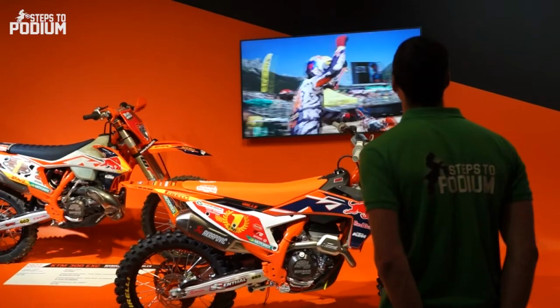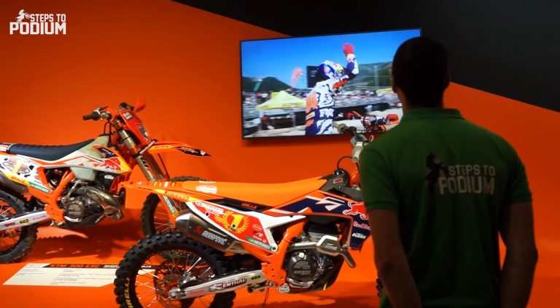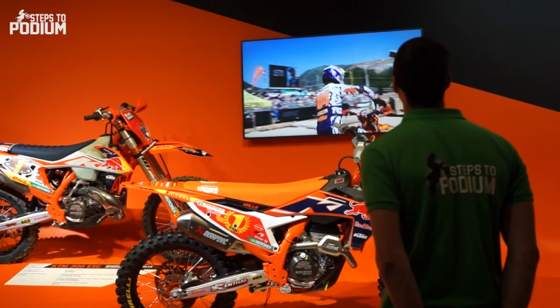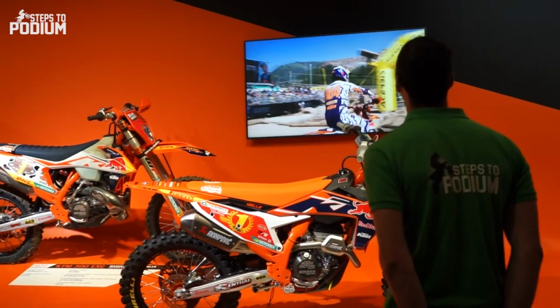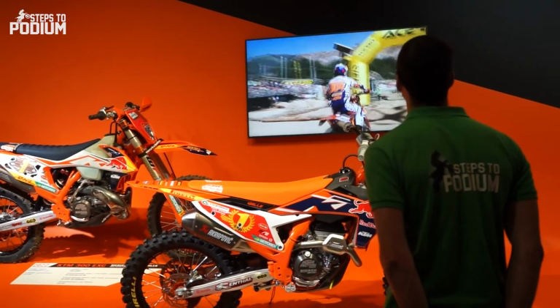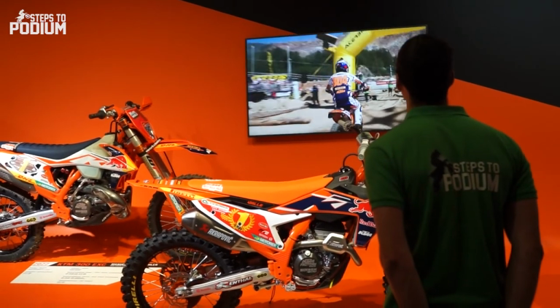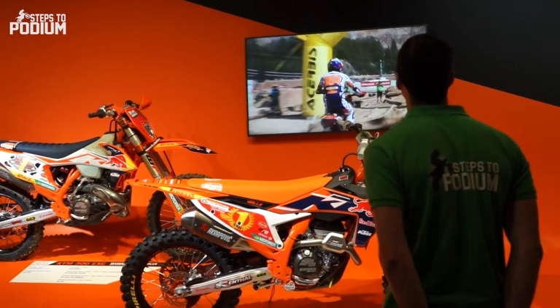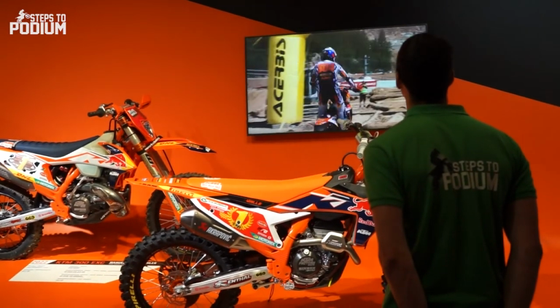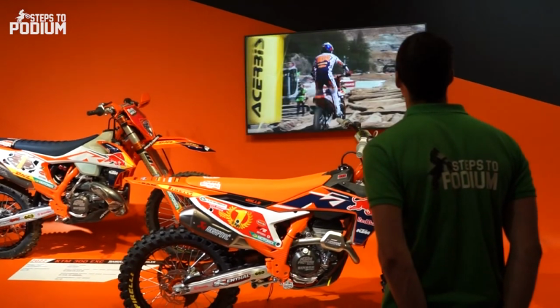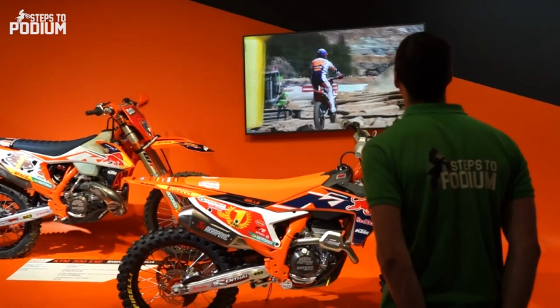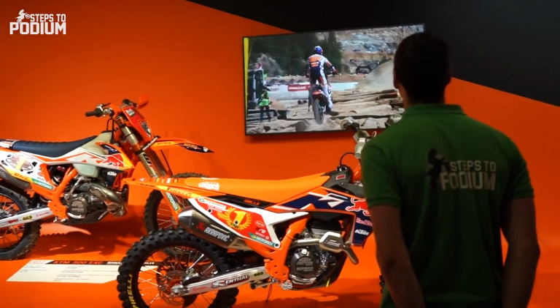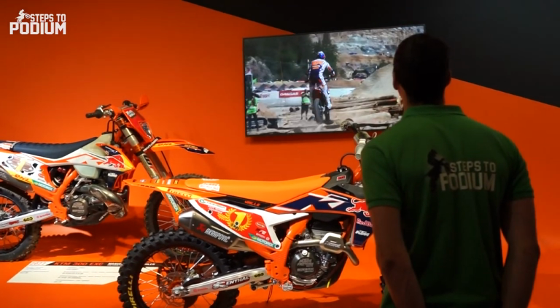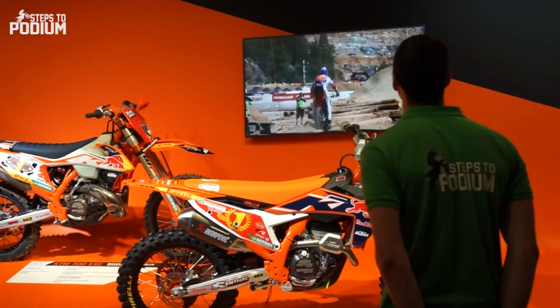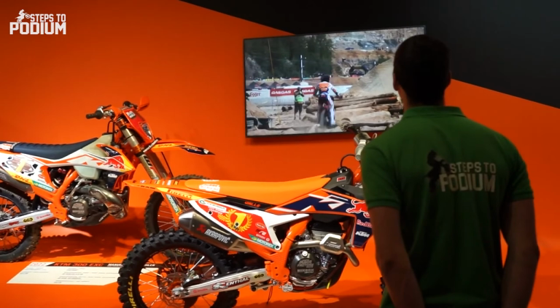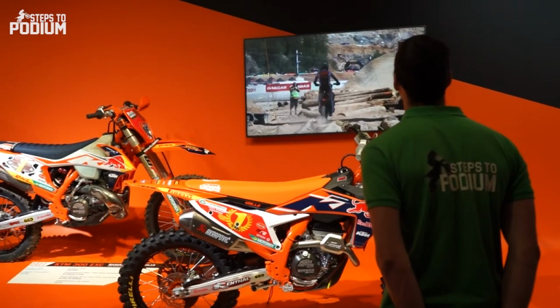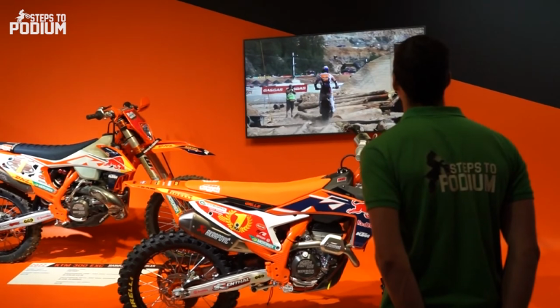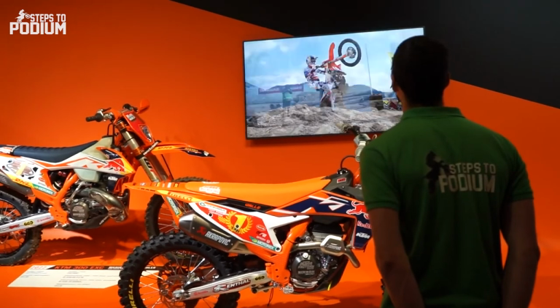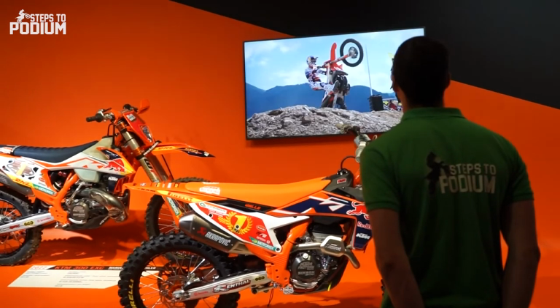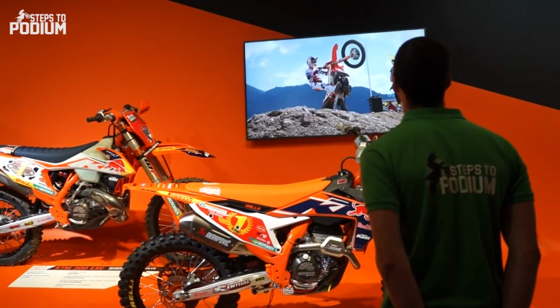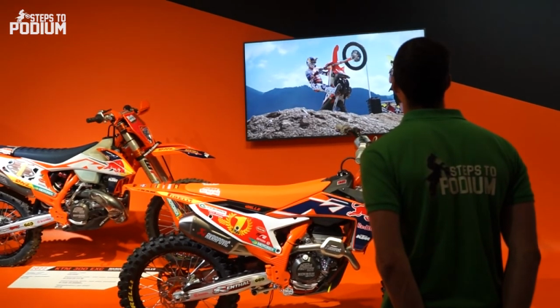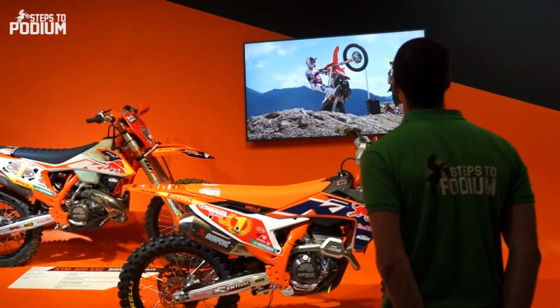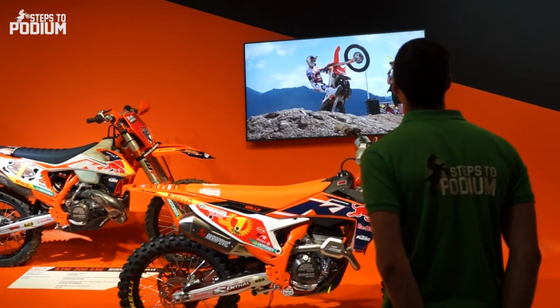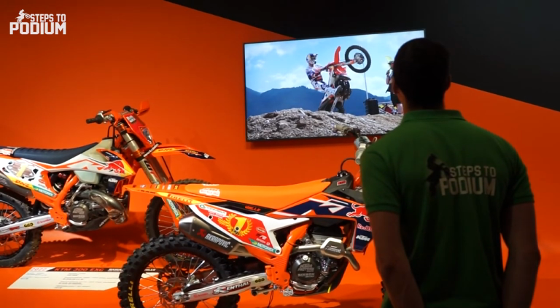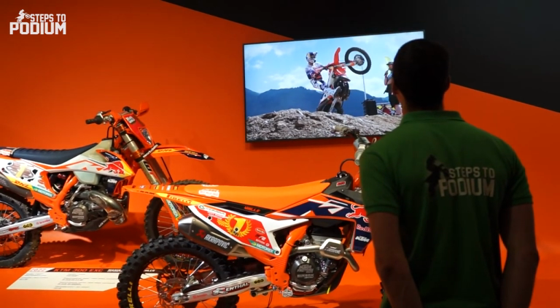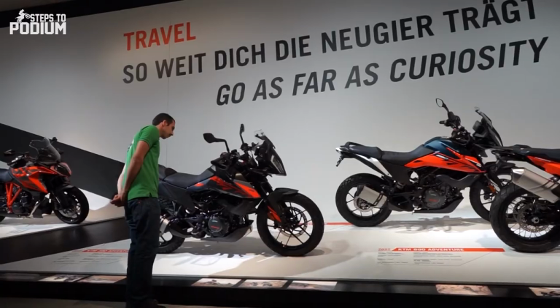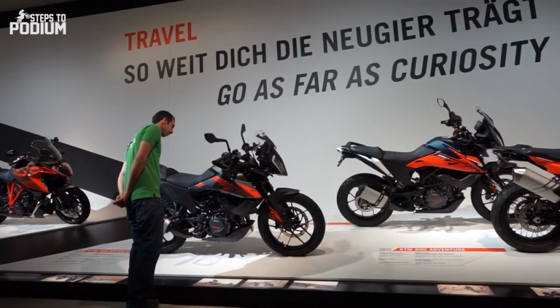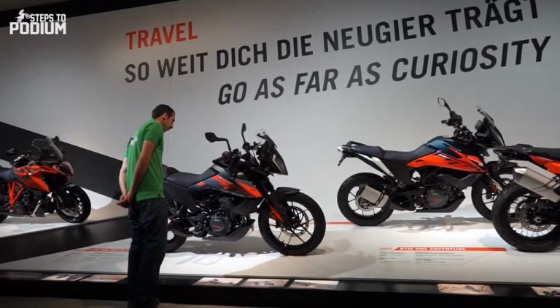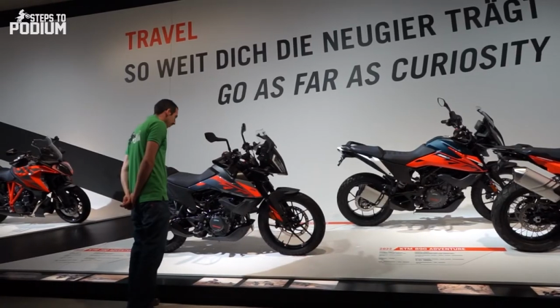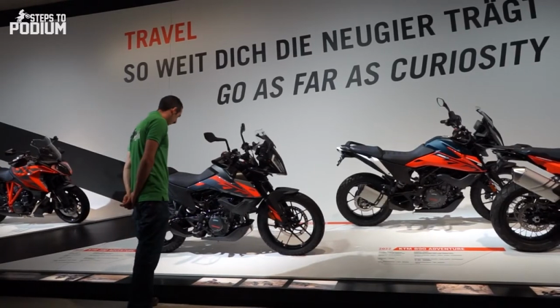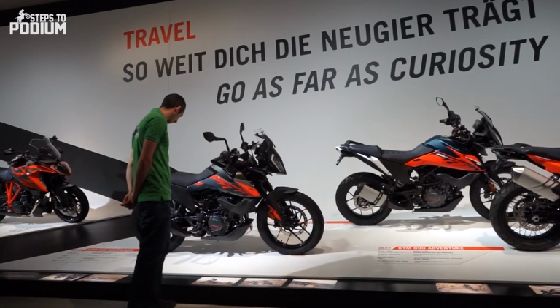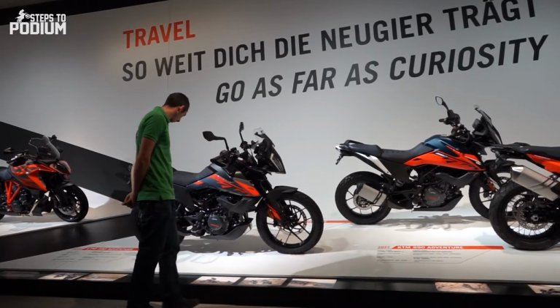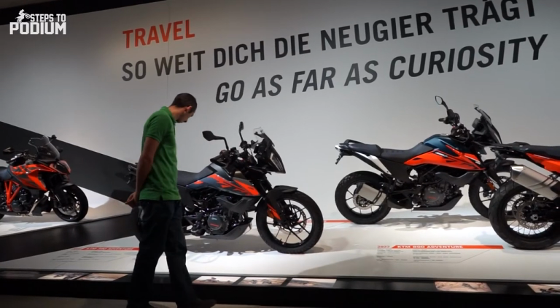After leaving the champions room, we are faced with KTM's latest off-road champions, right before heading into the adventure range.